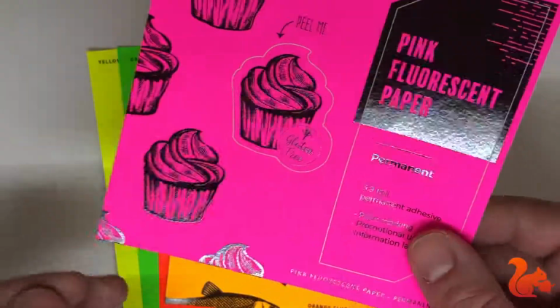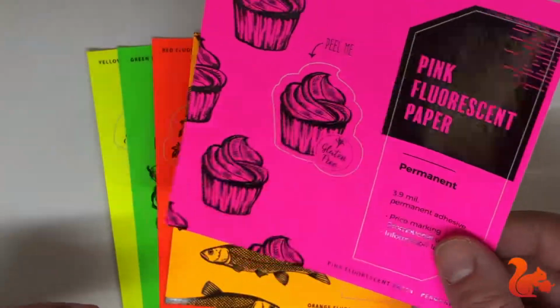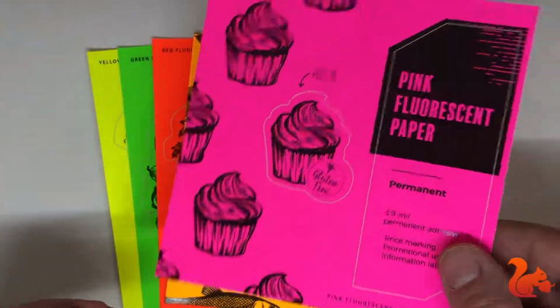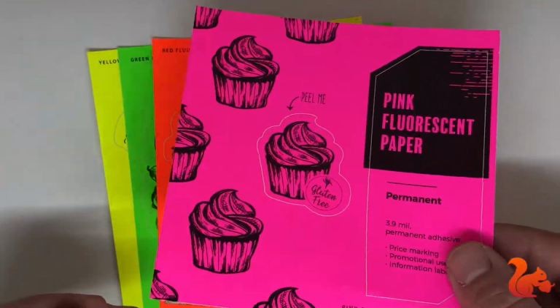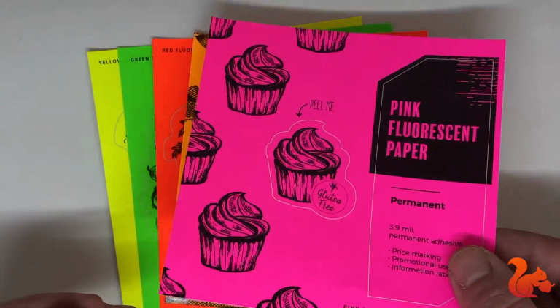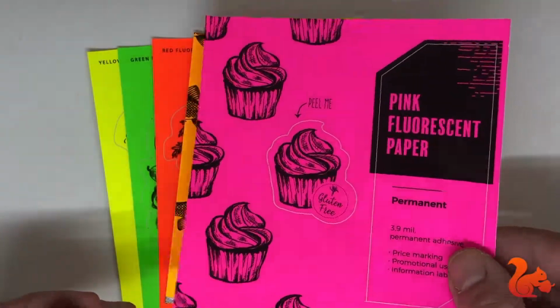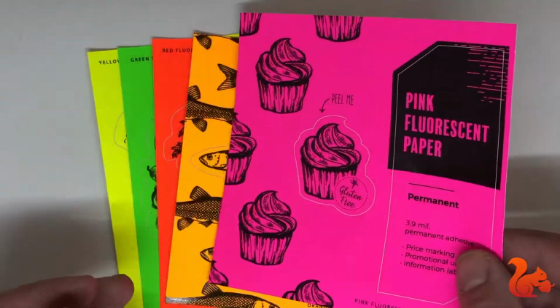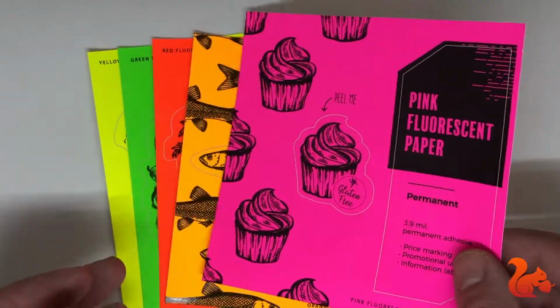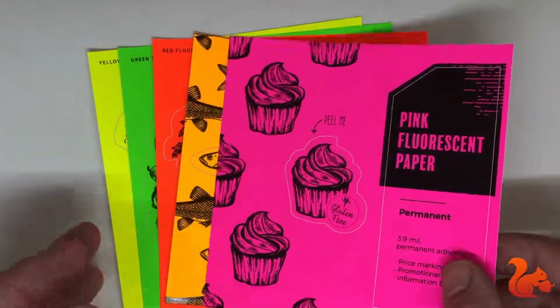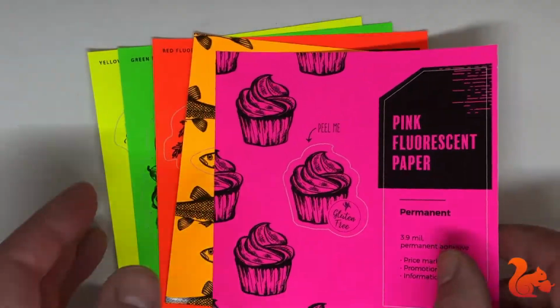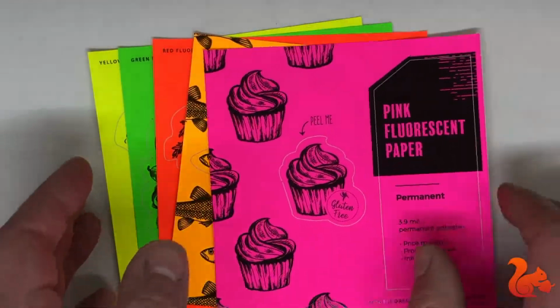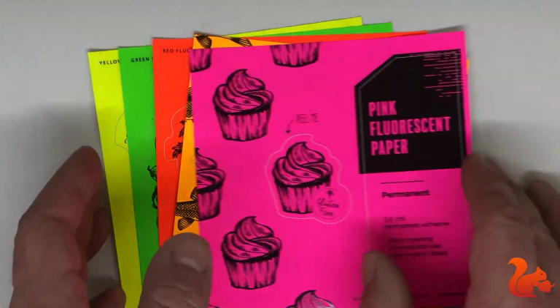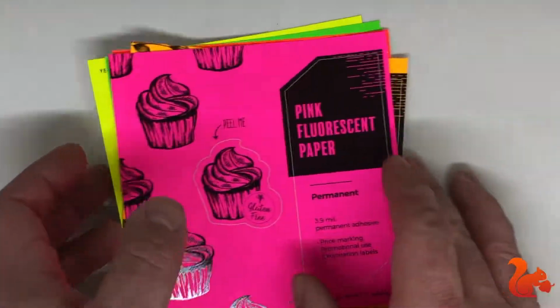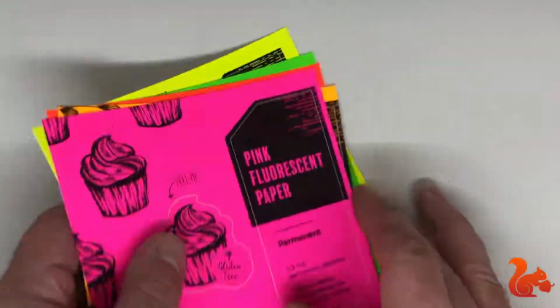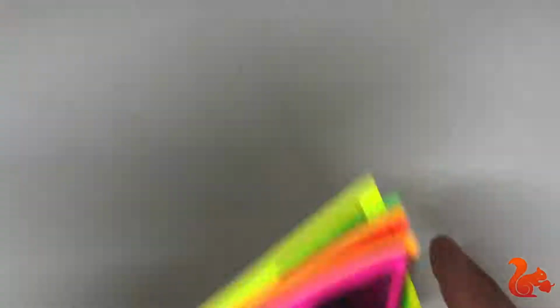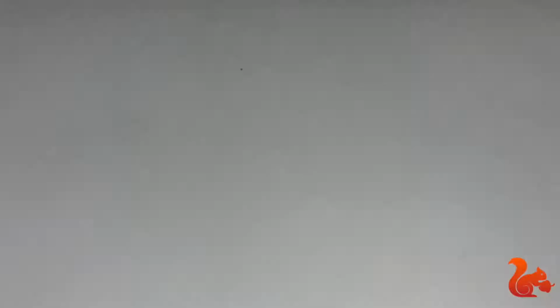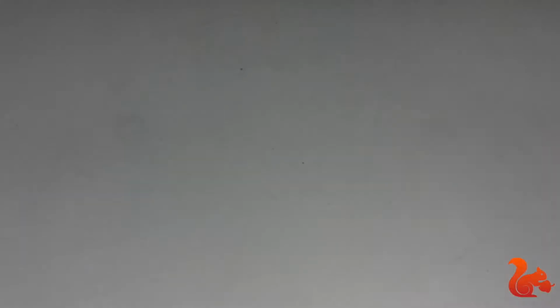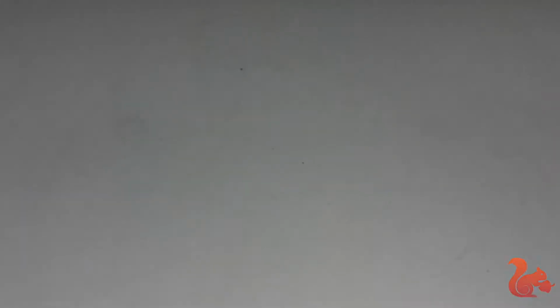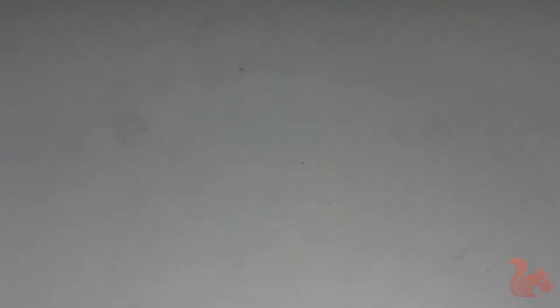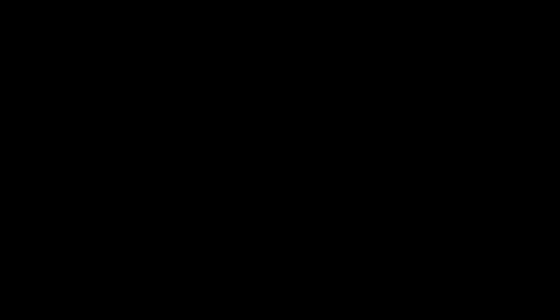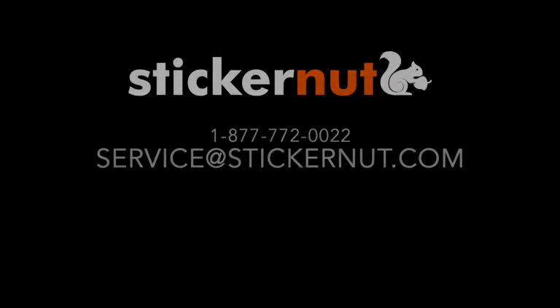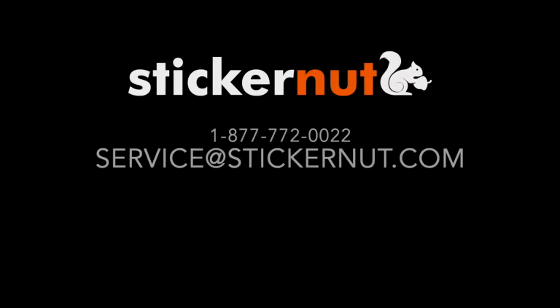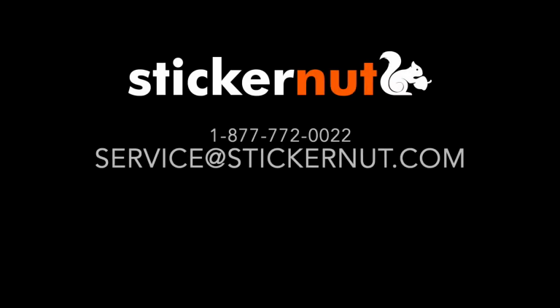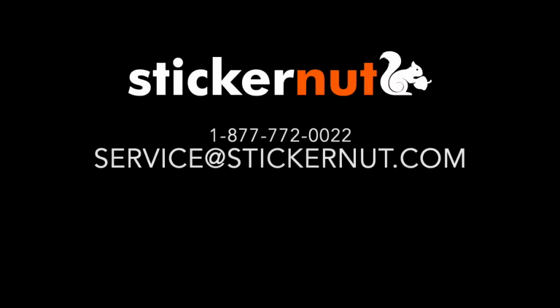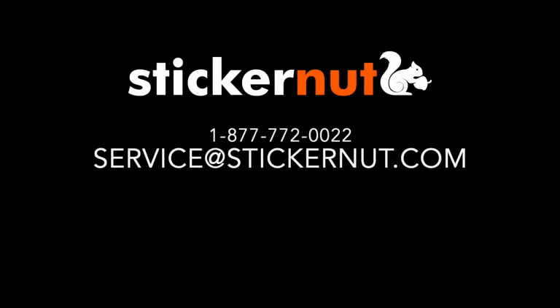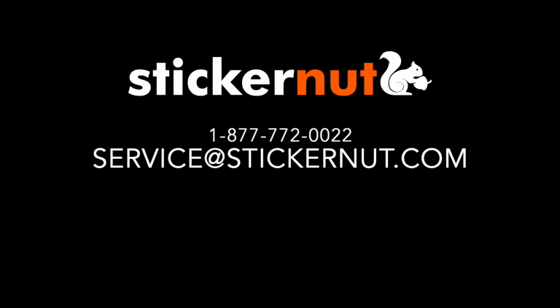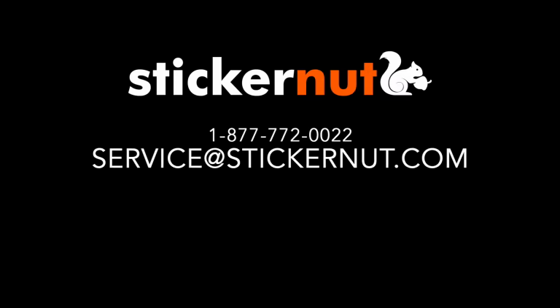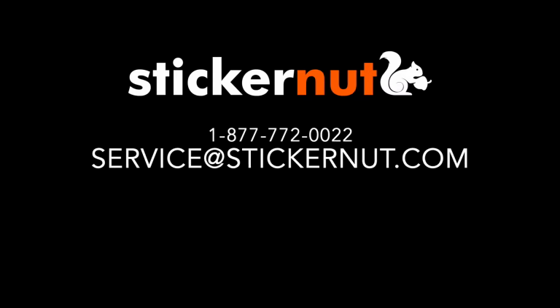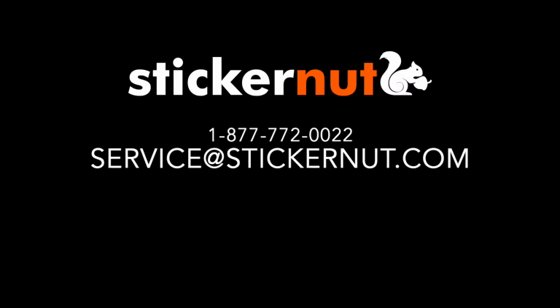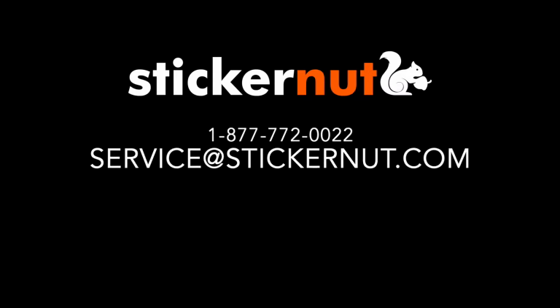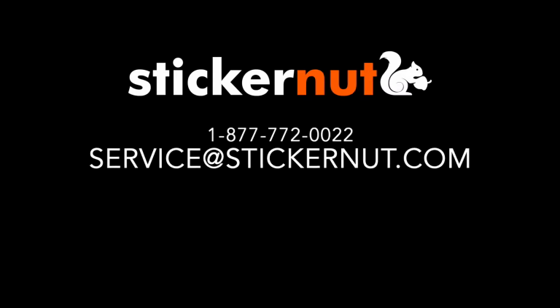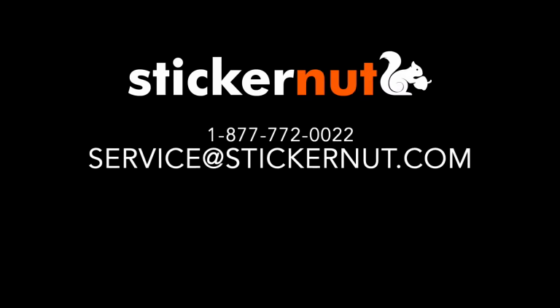If you have any other questions or need help with your order, please feel free to call us or send us an email.